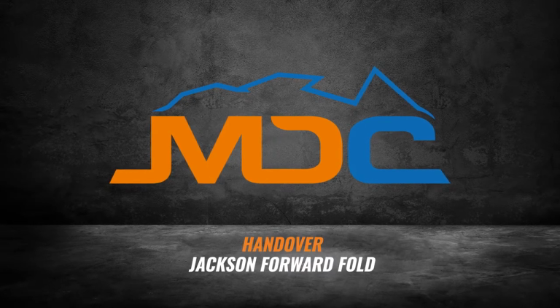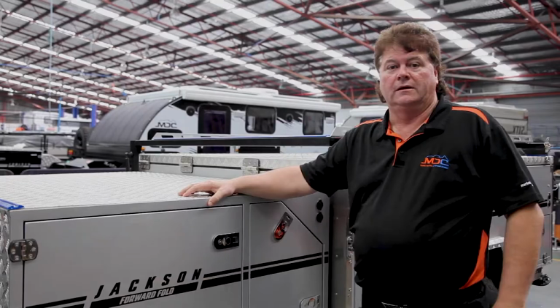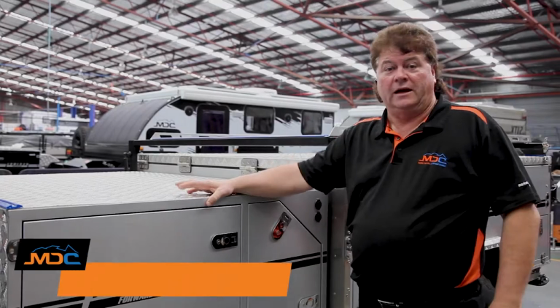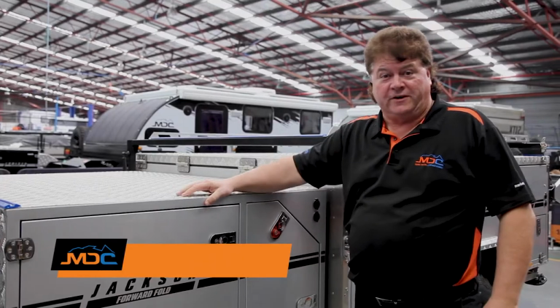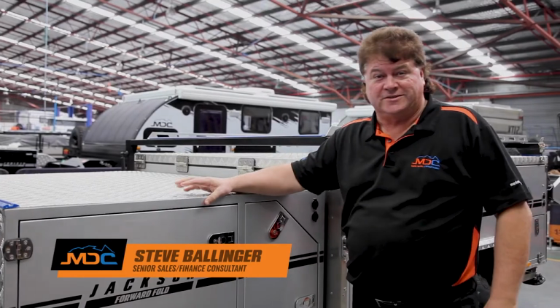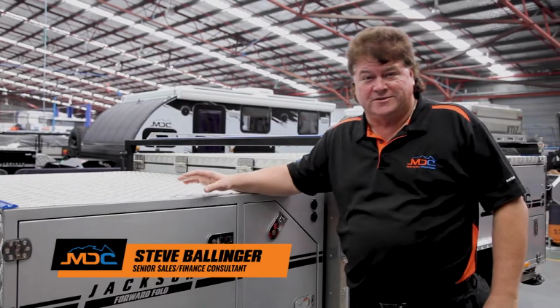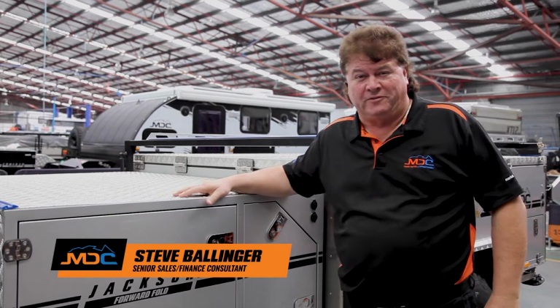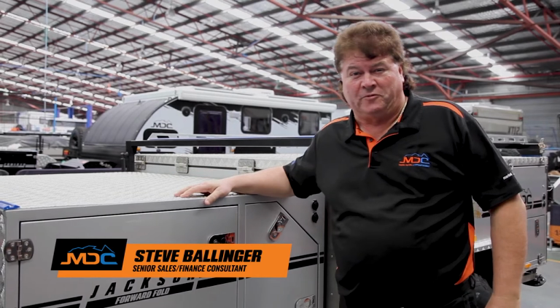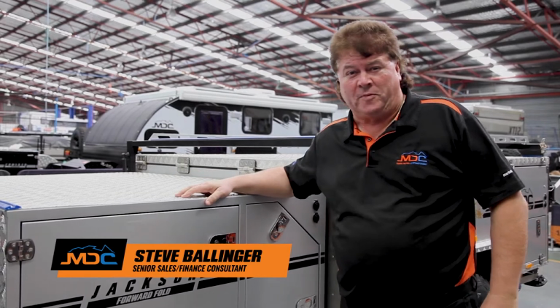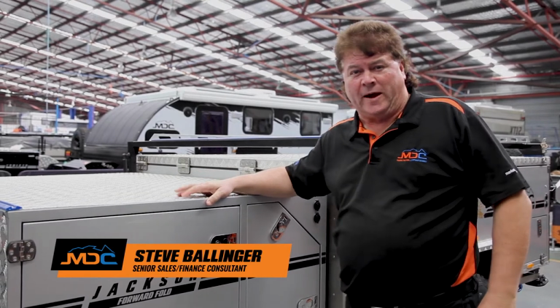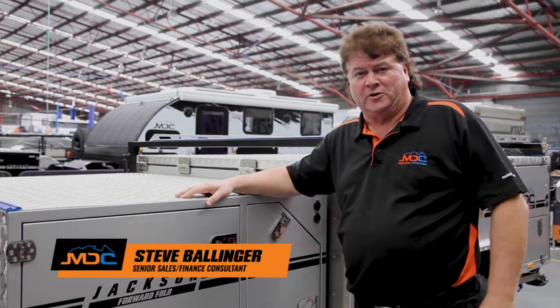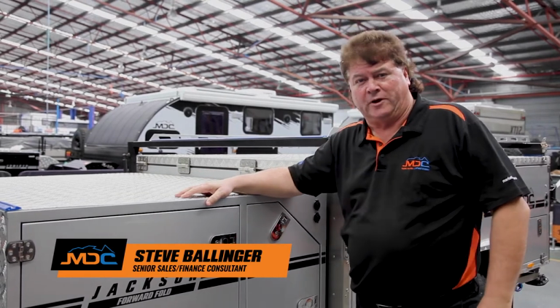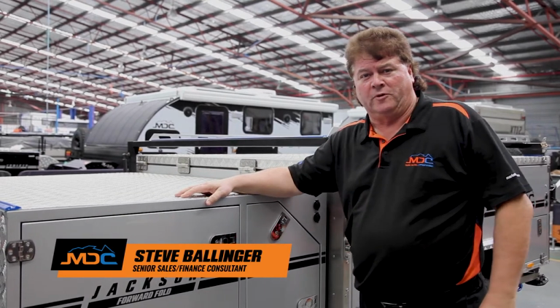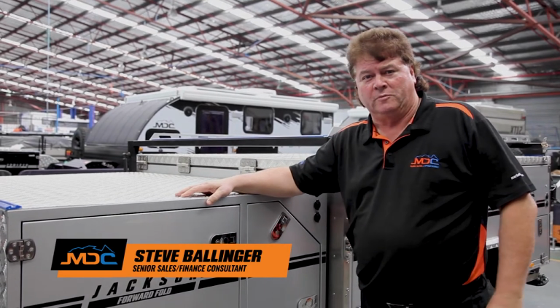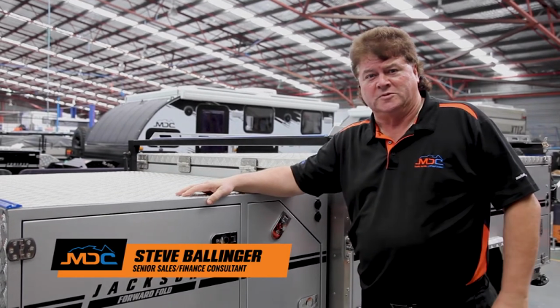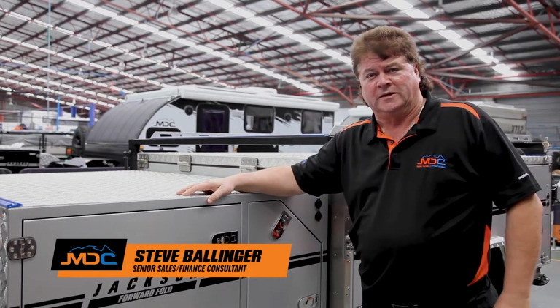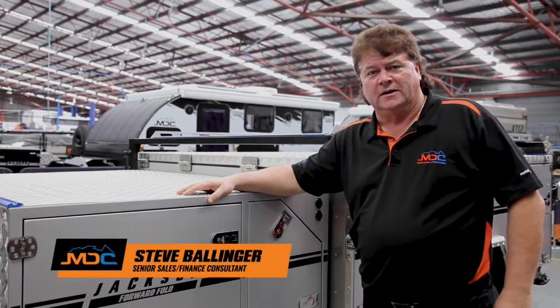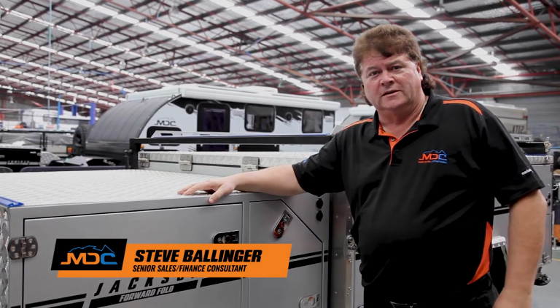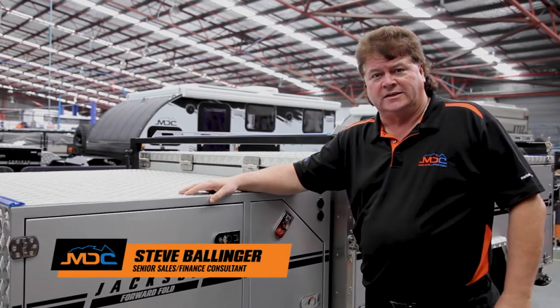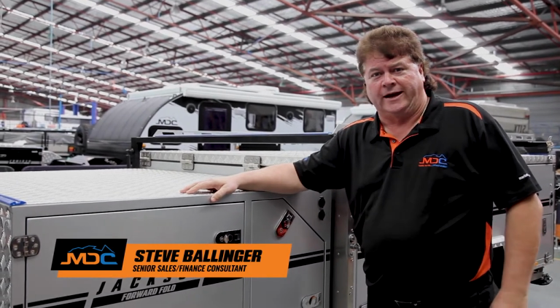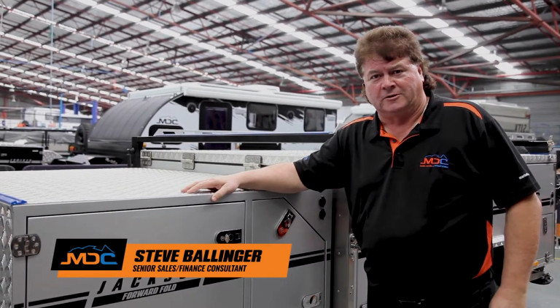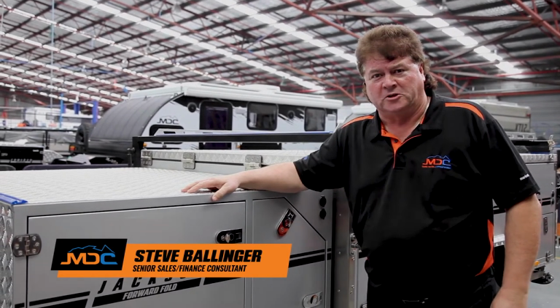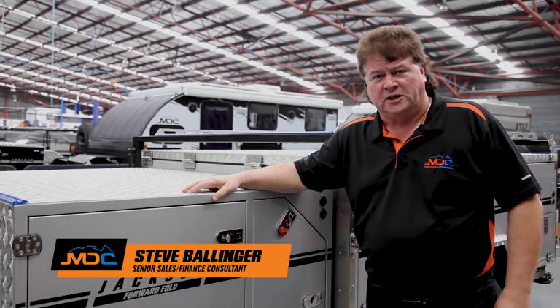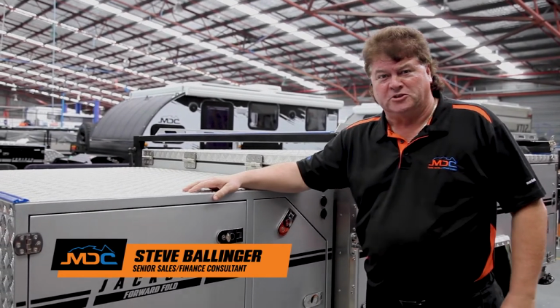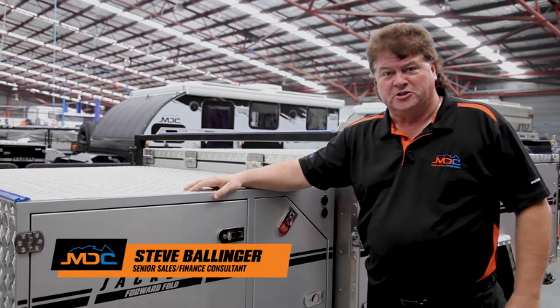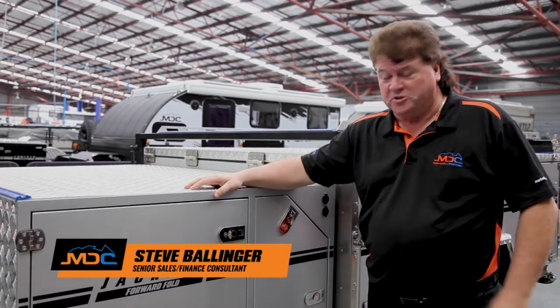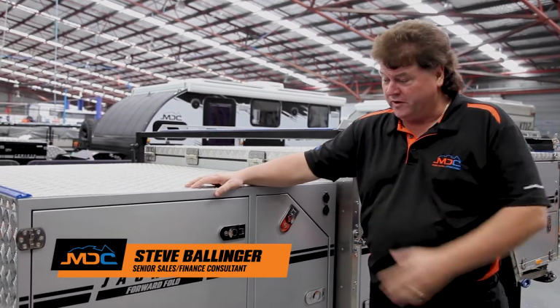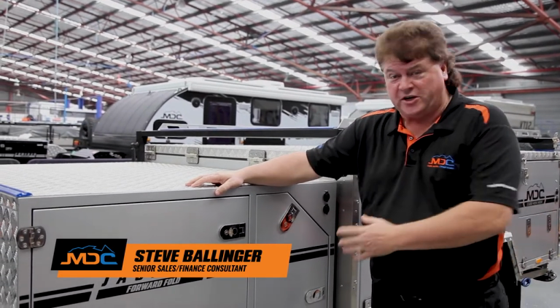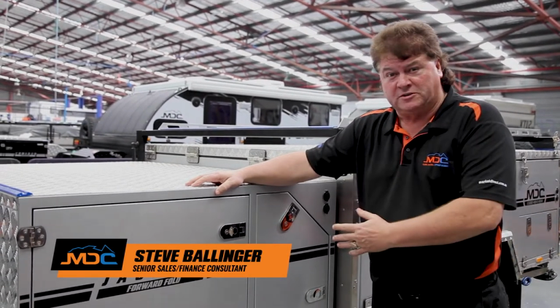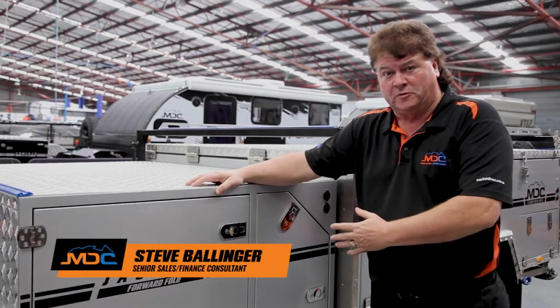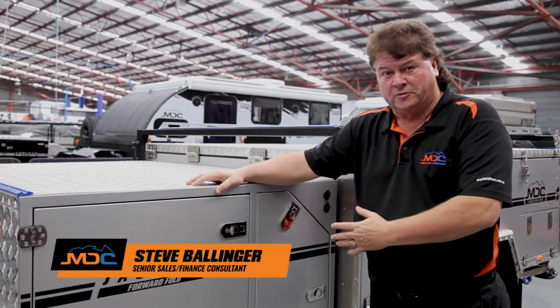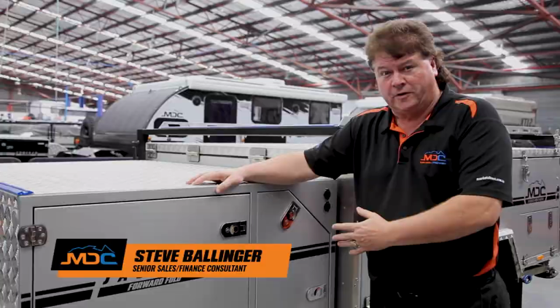Hey folks, Stephen from the Market Direct Group in Brisbane. Today I'd like to introduce you to our Jackson forward fold.